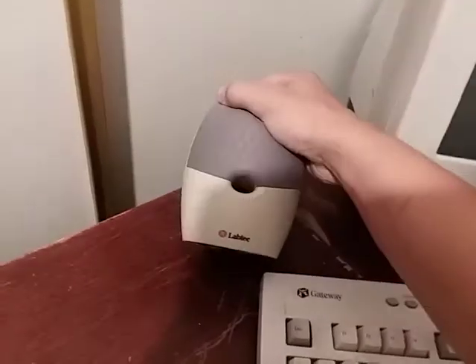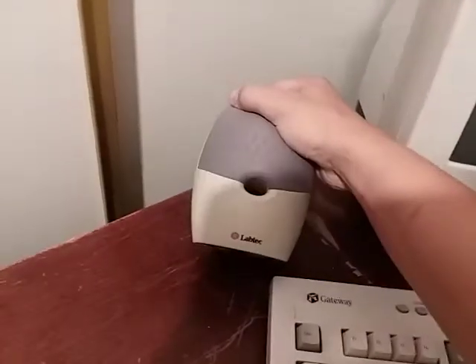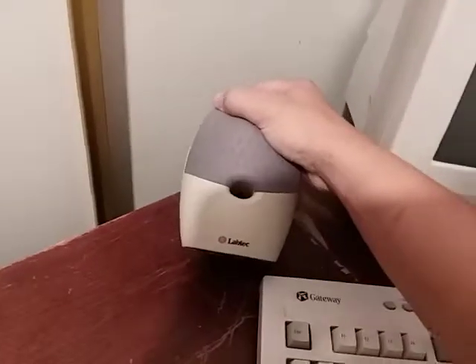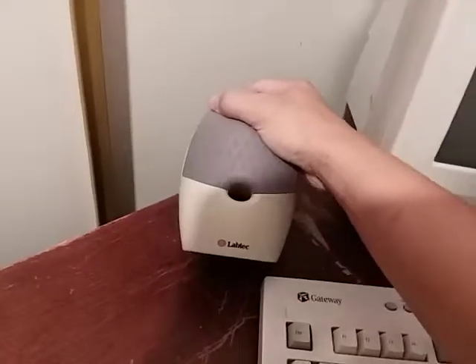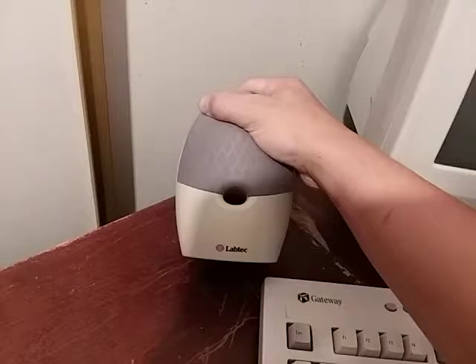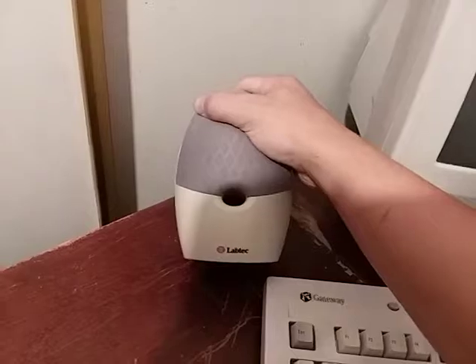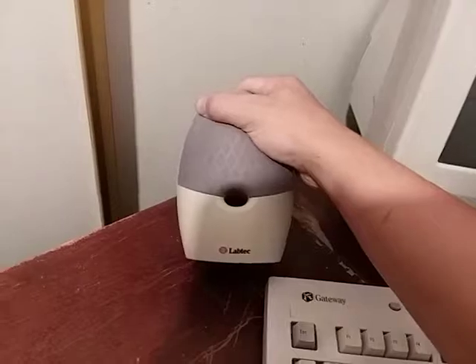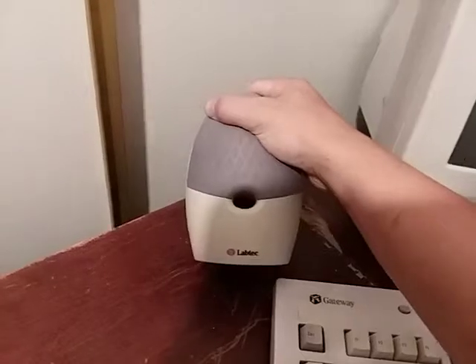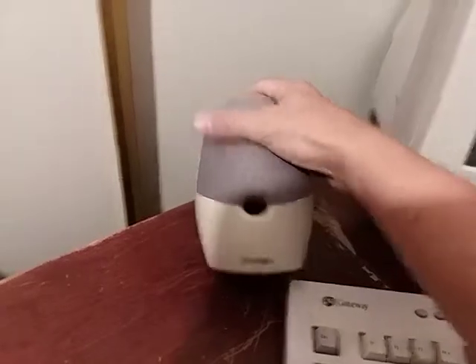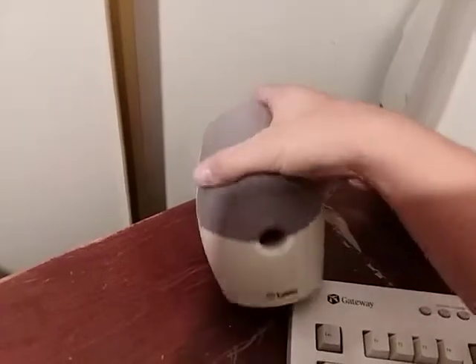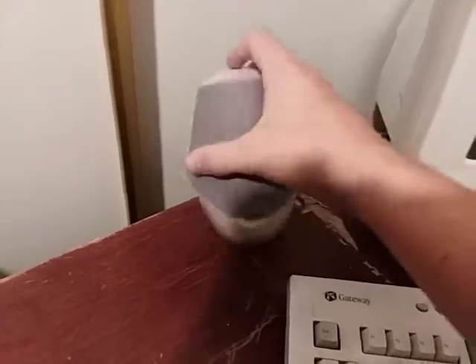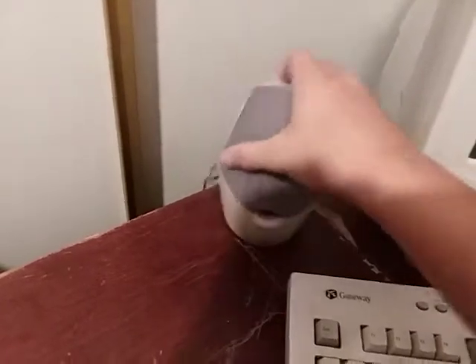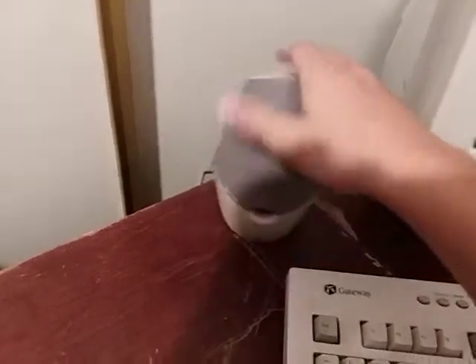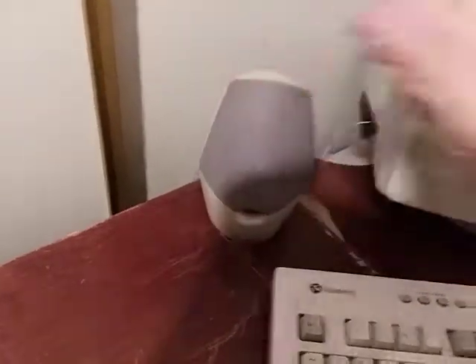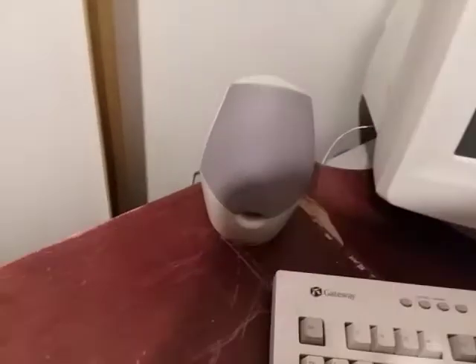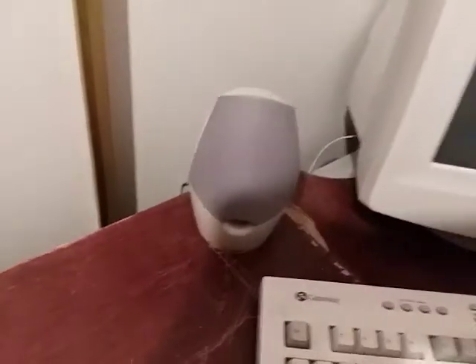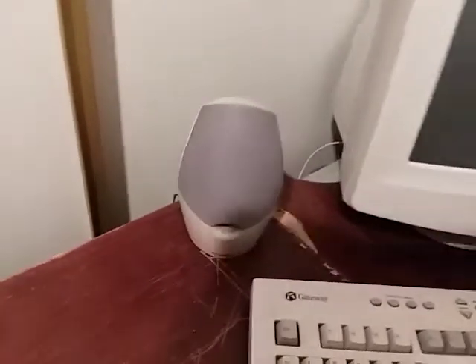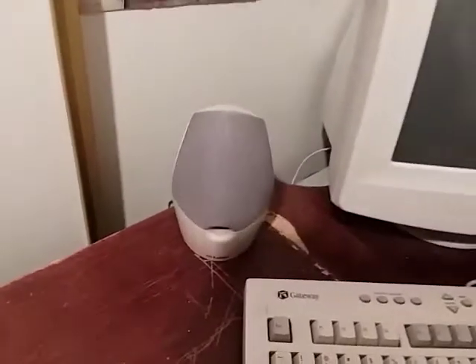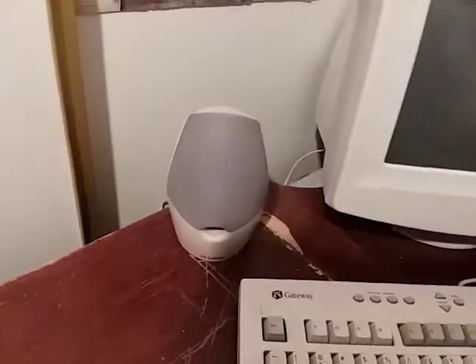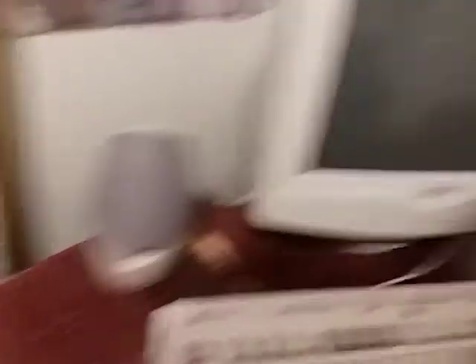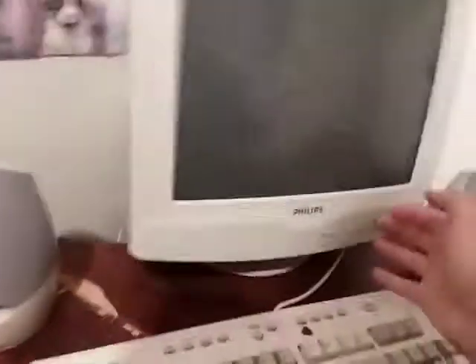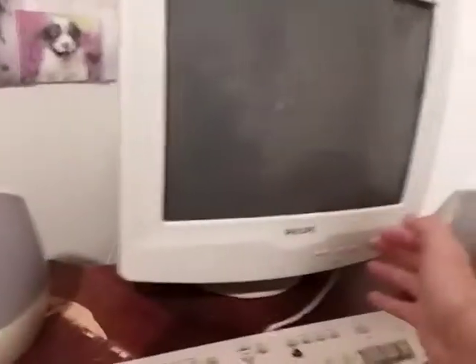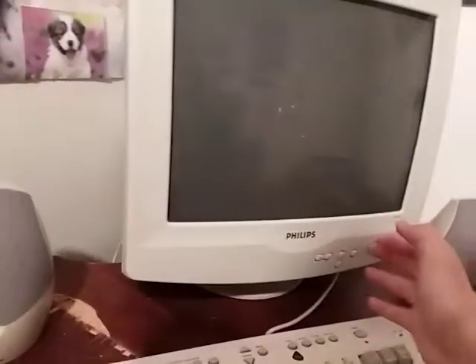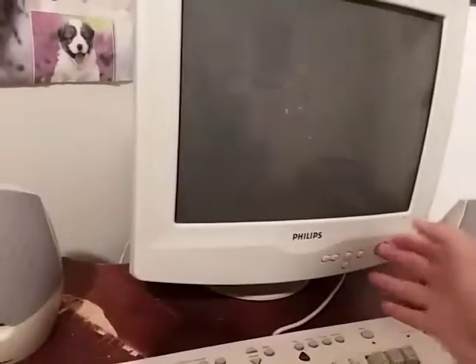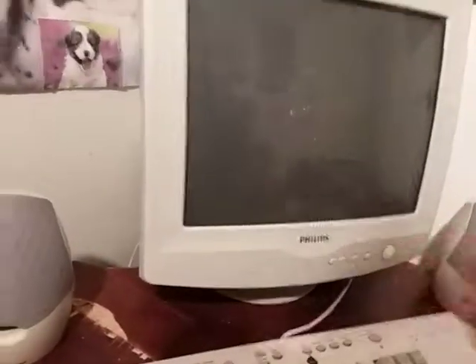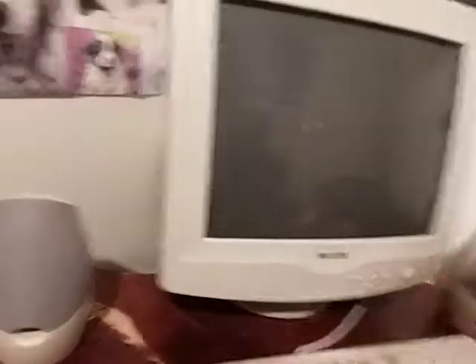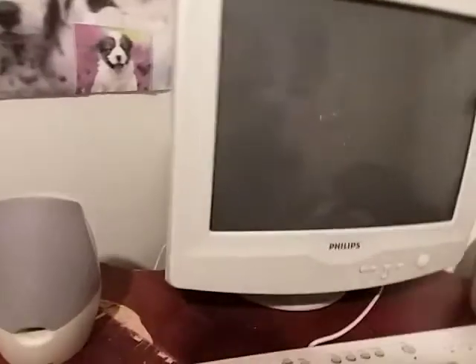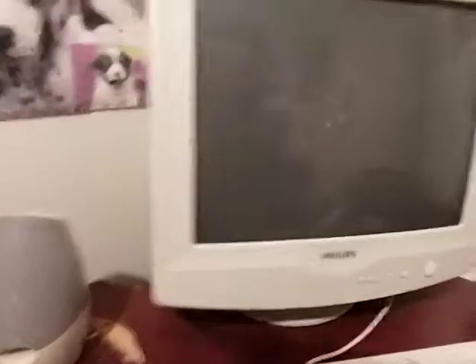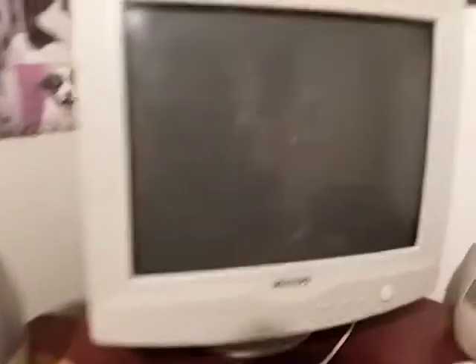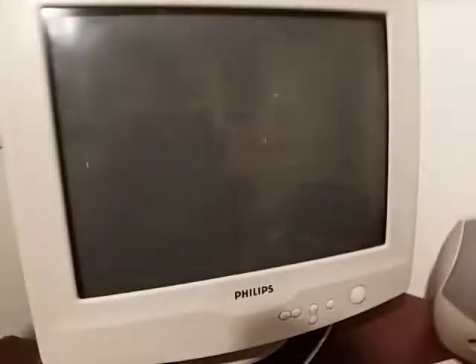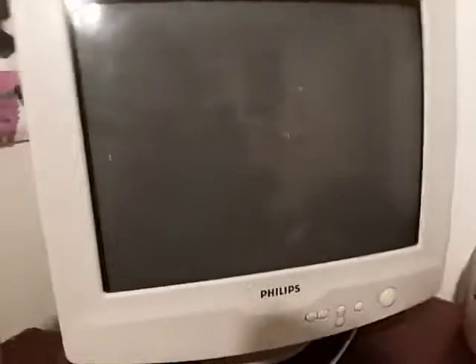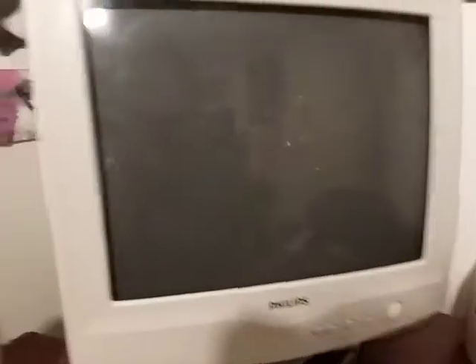These Labtech speakers that sound okay, and this Philips 105S monitor.